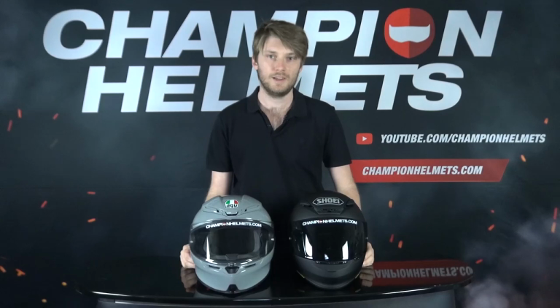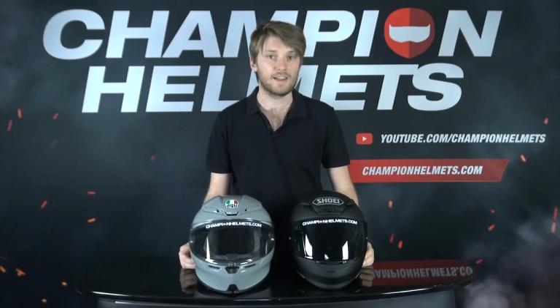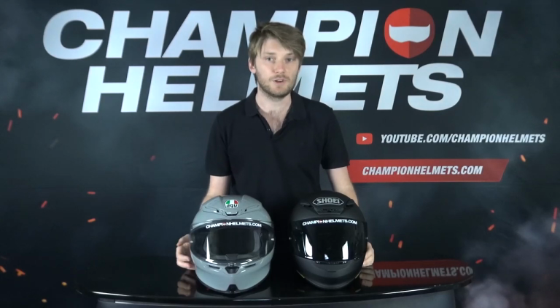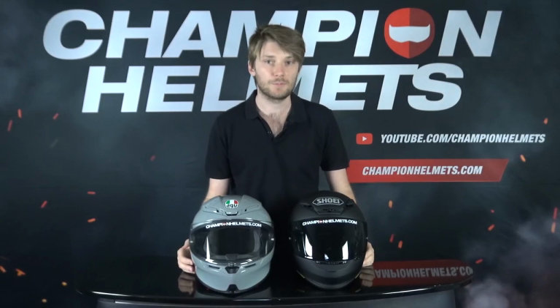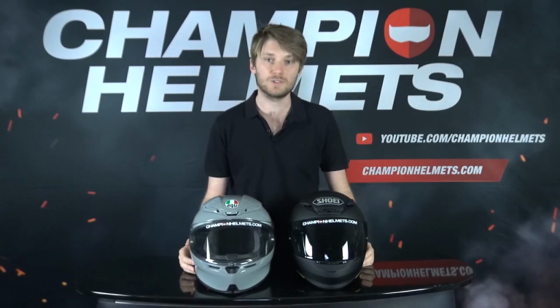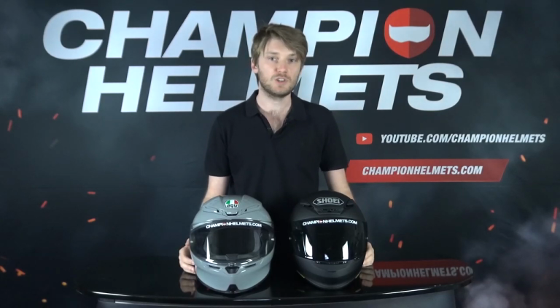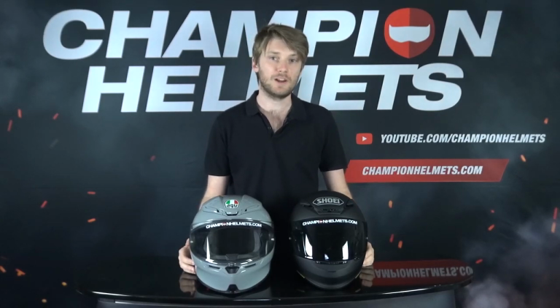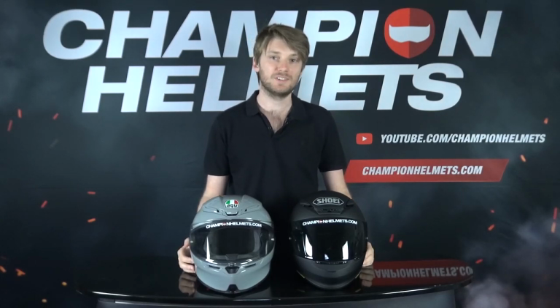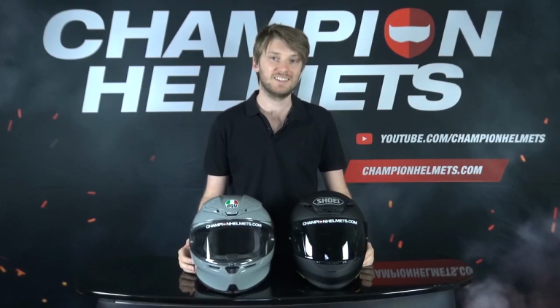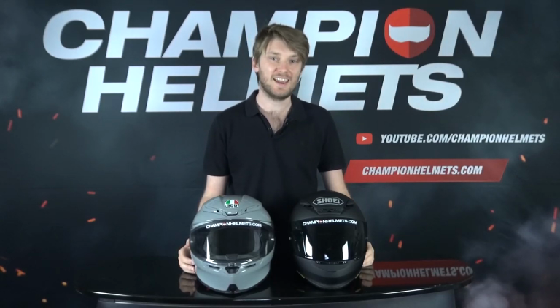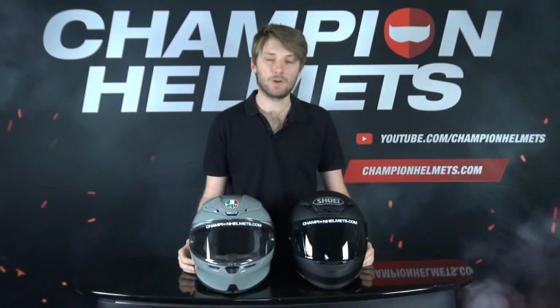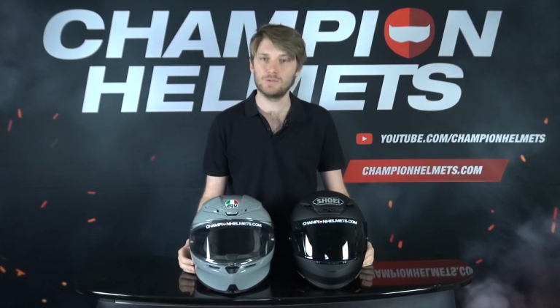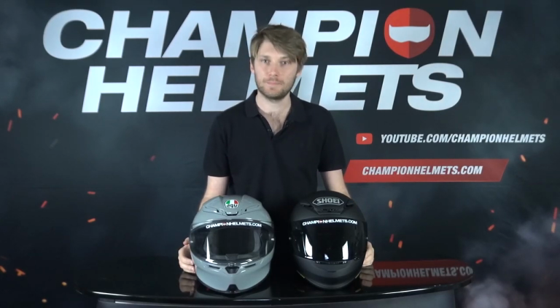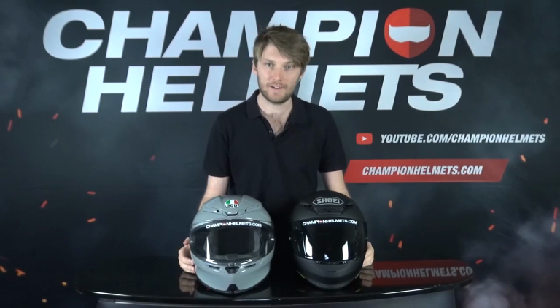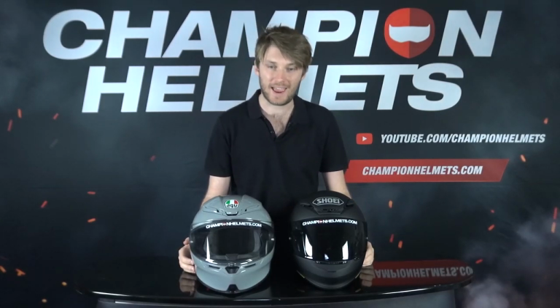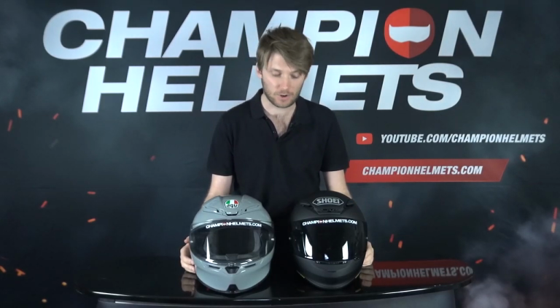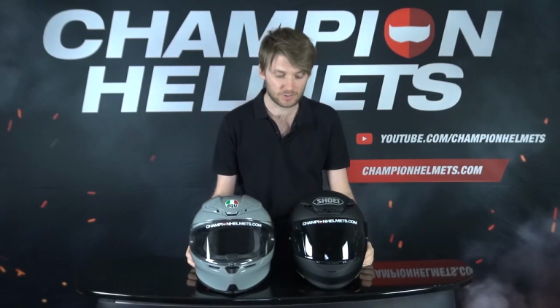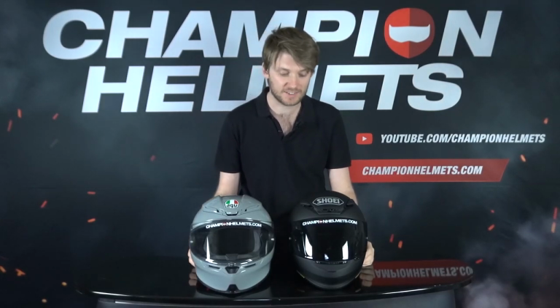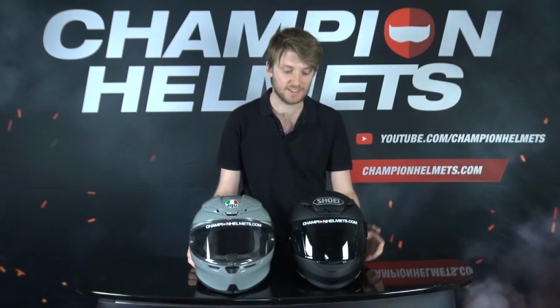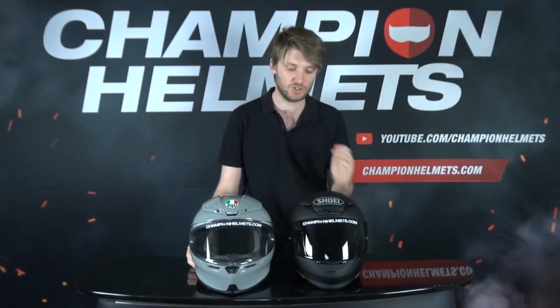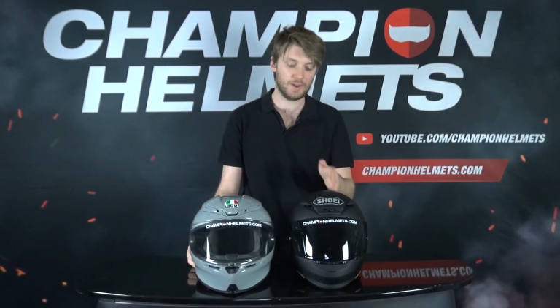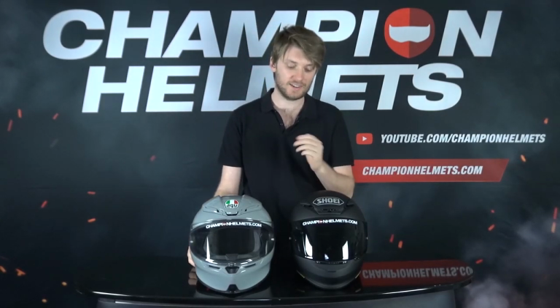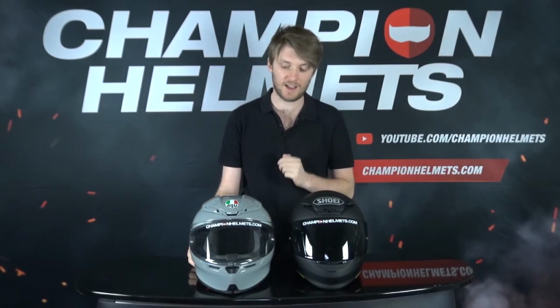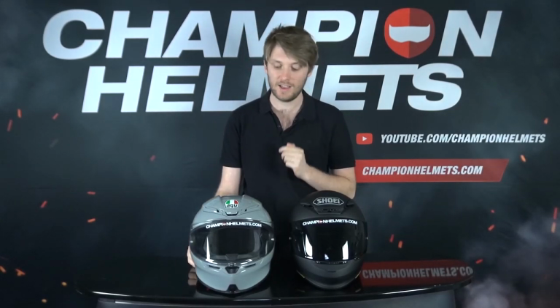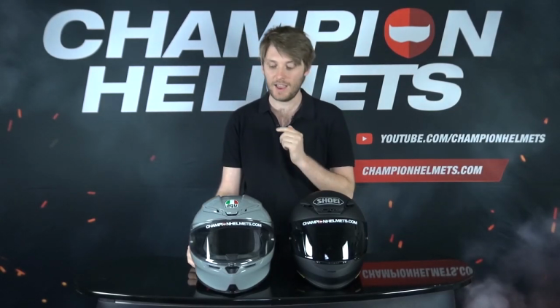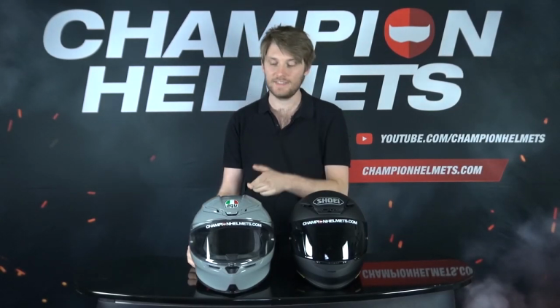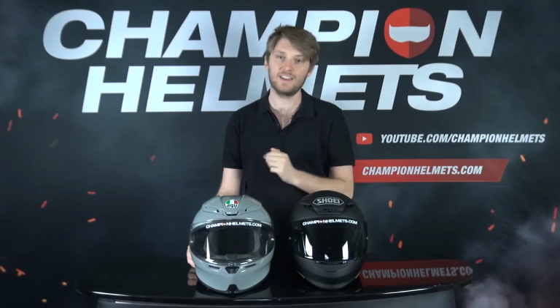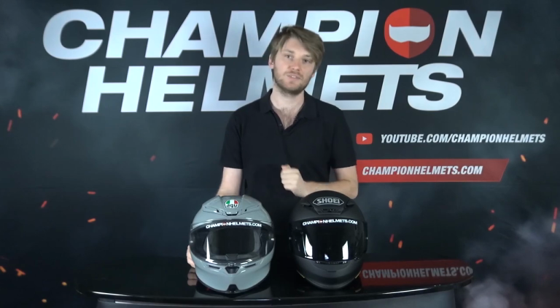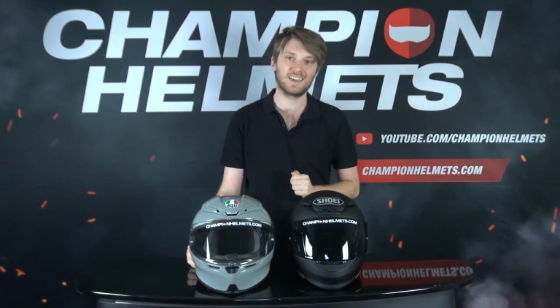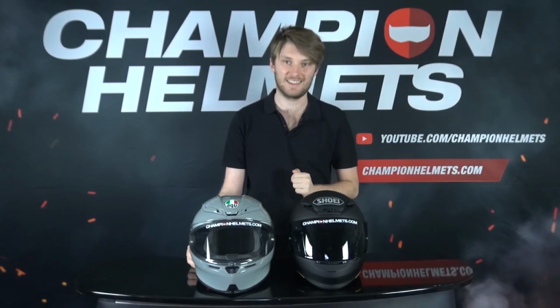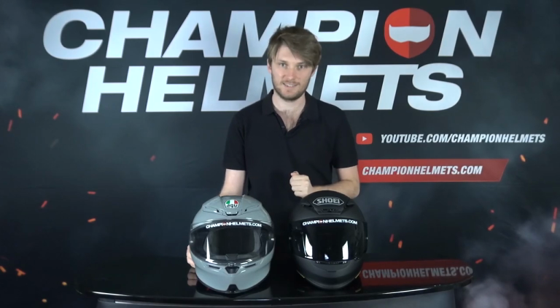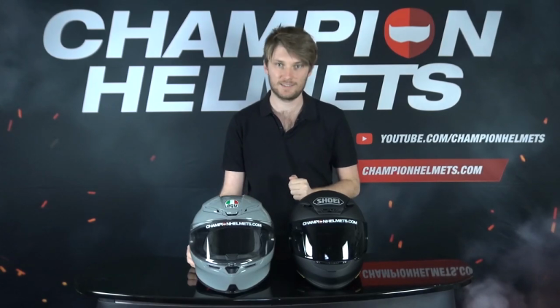Hey everyone, I'm Chris from Champion Helmets, and today I'm going to be comparing and contrasting the Shoei NX-R and the AGV K6.